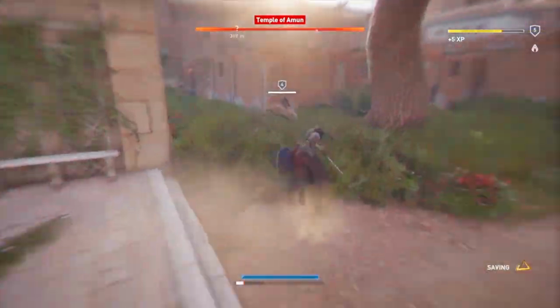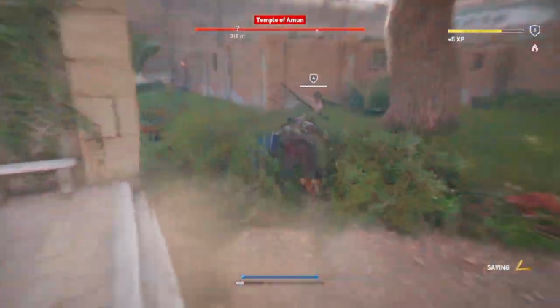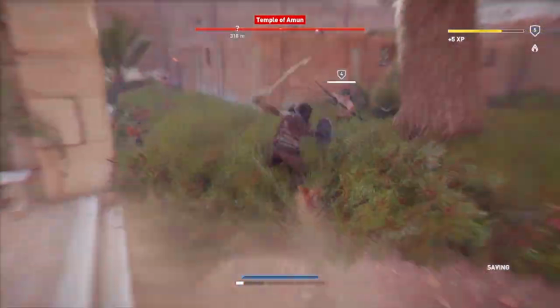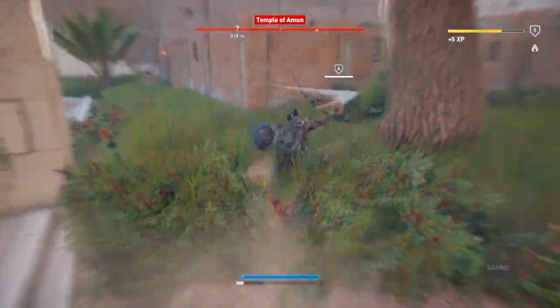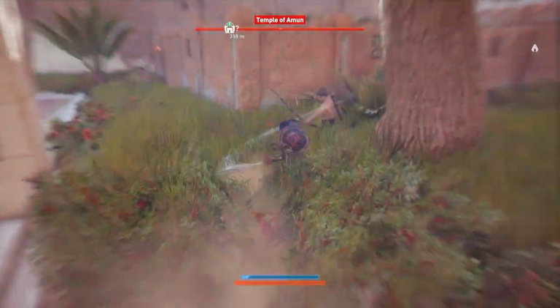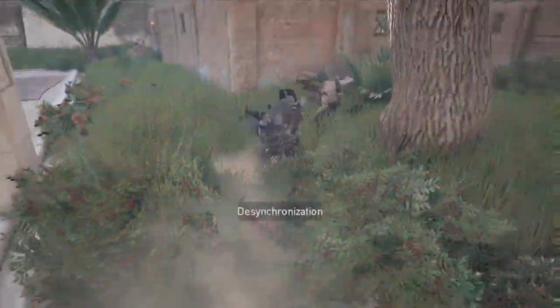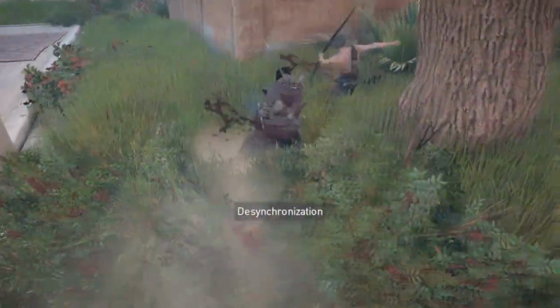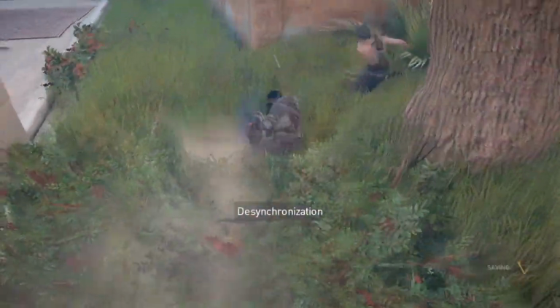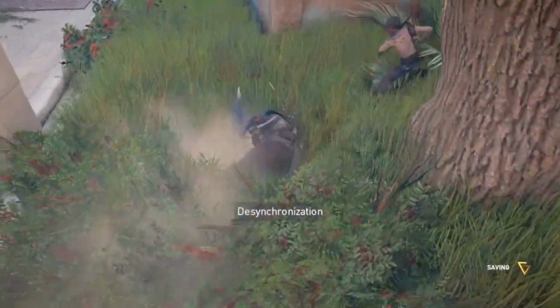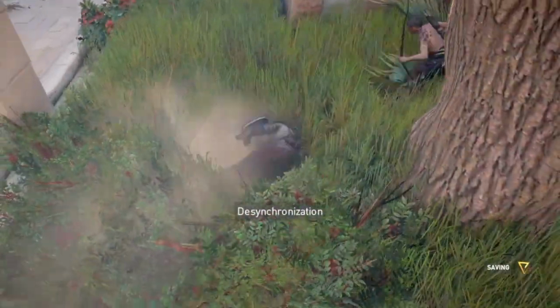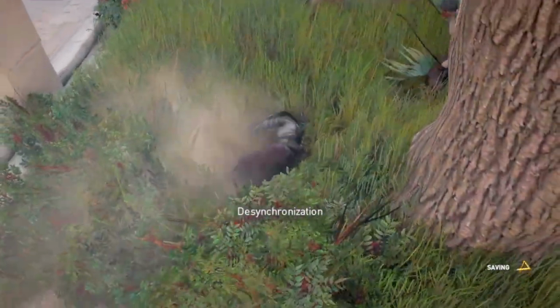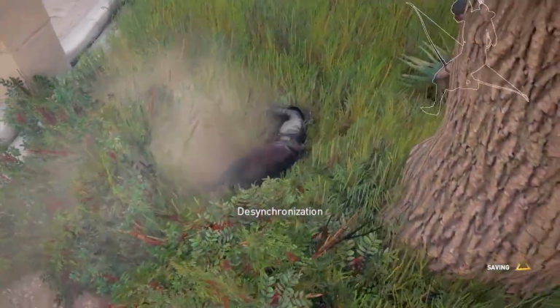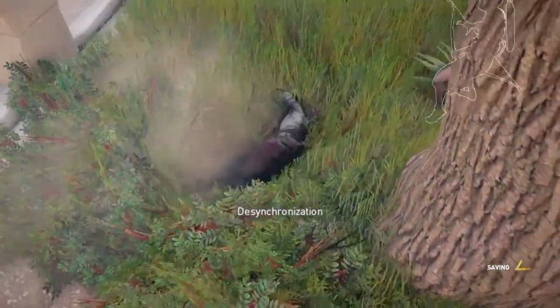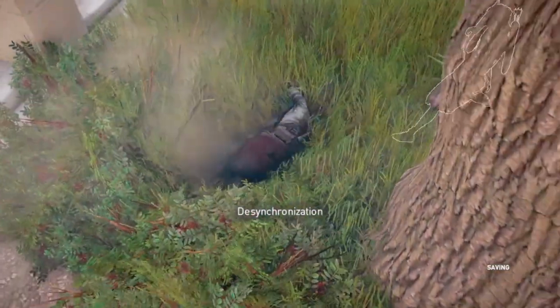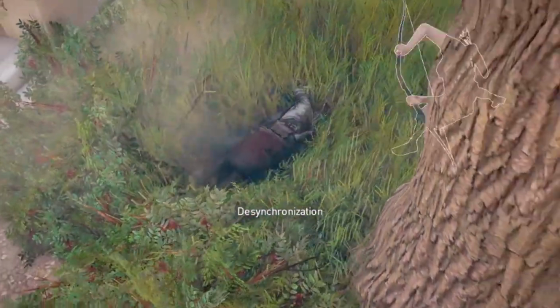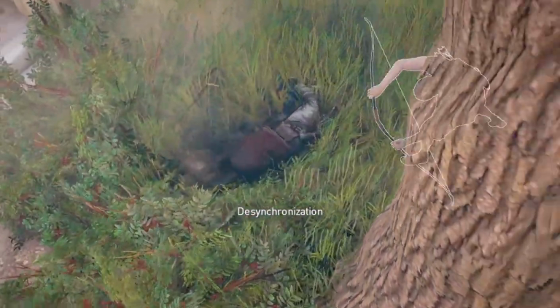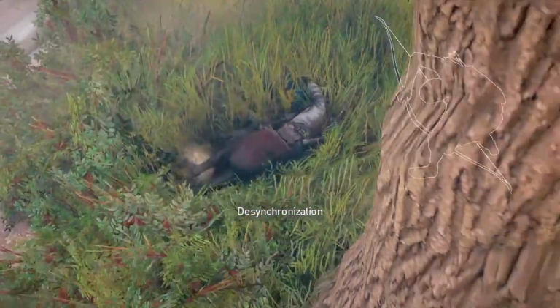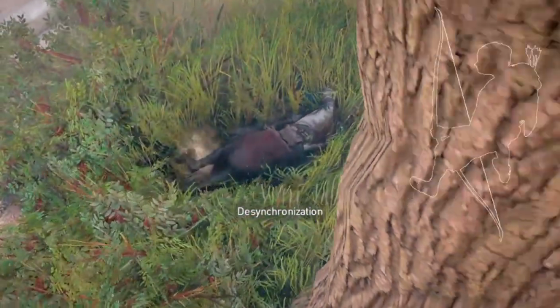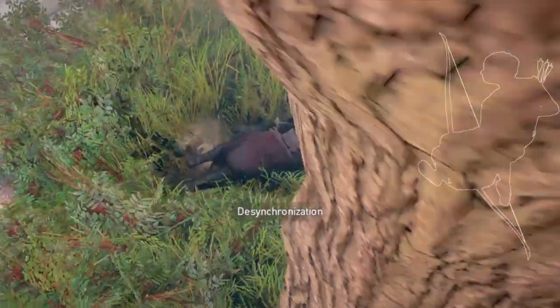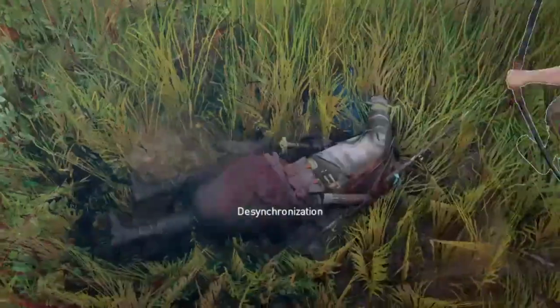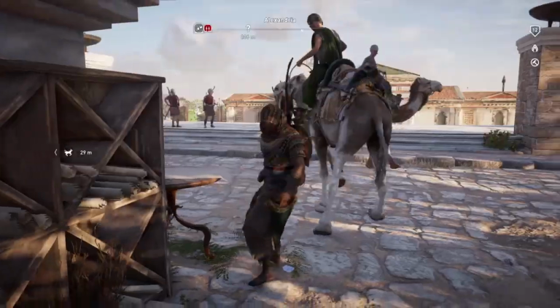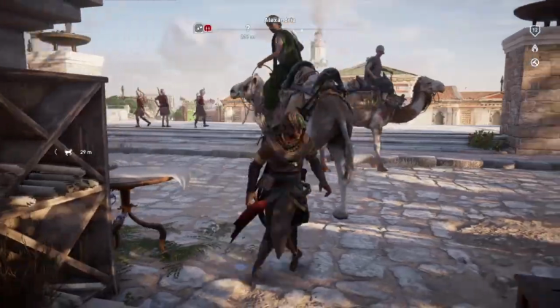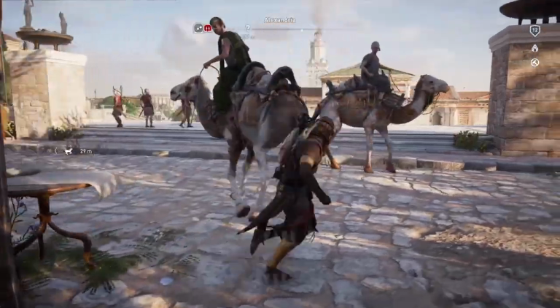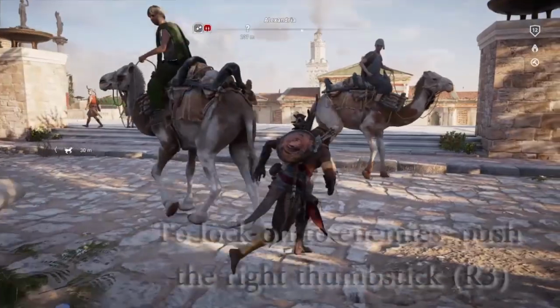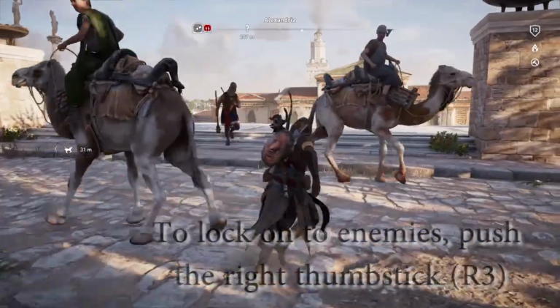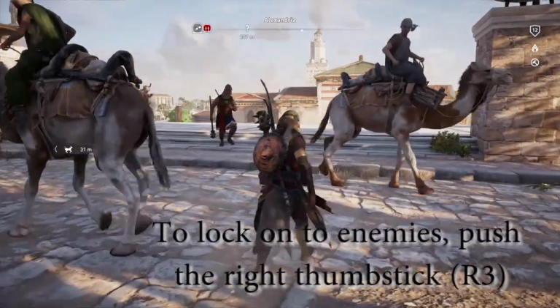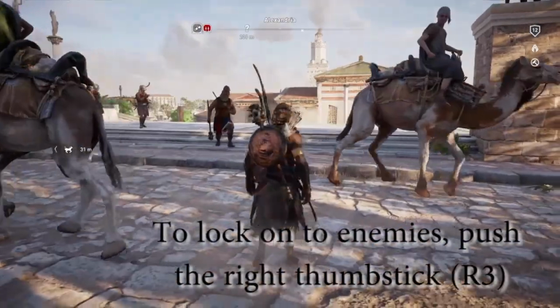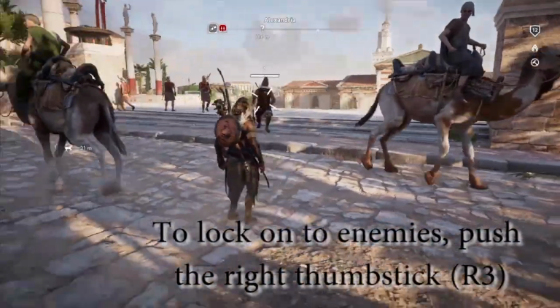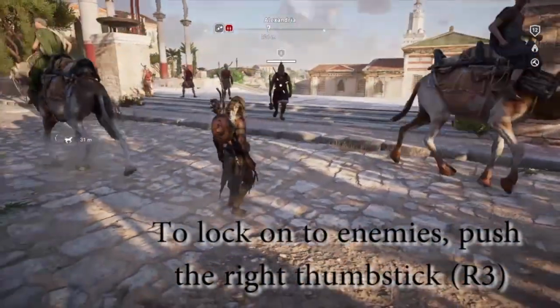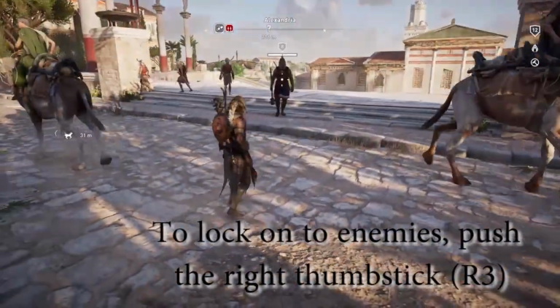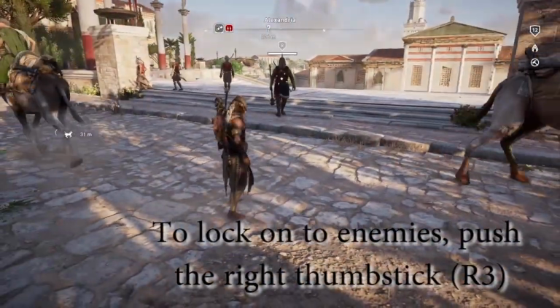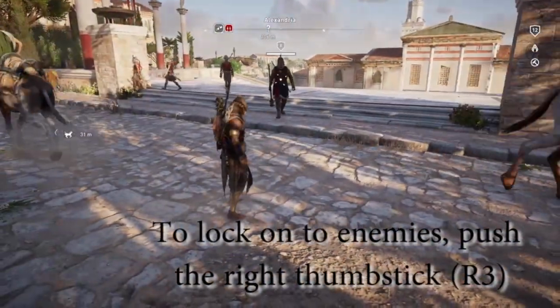To lock onto enemies in Assassin's Creed Origins, you have to push in the right thumbstick, or R3.